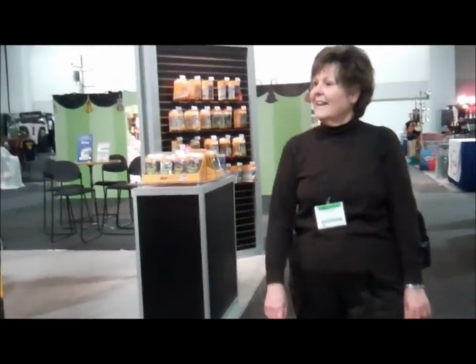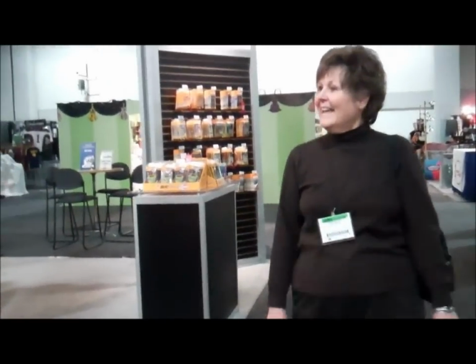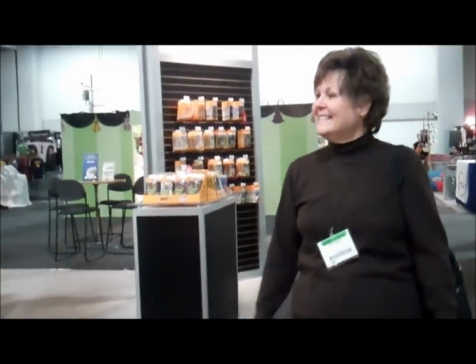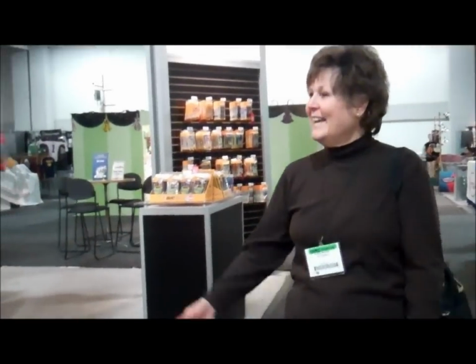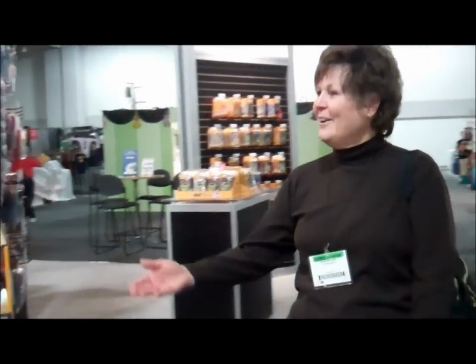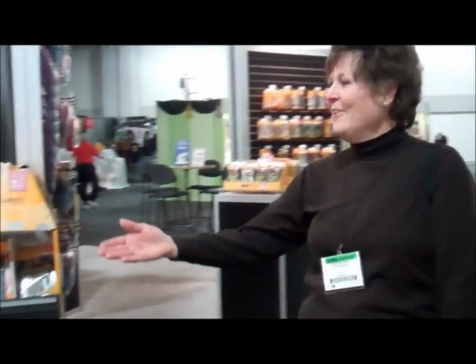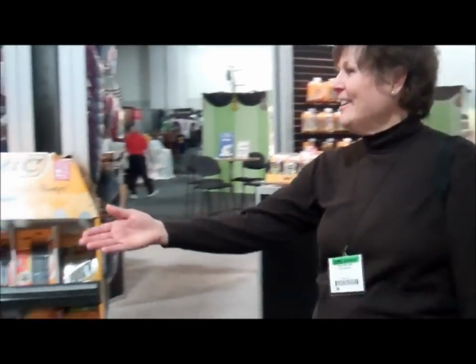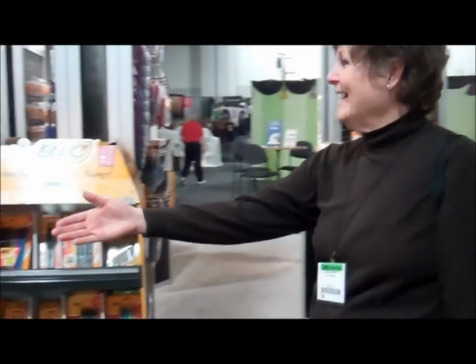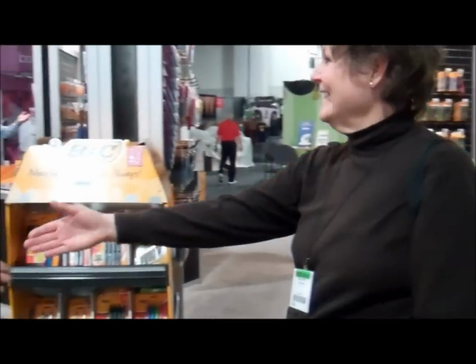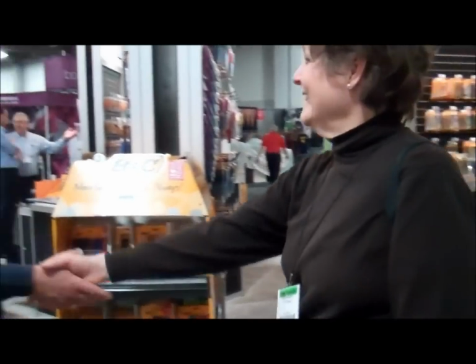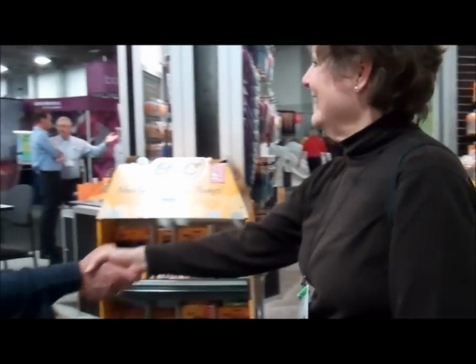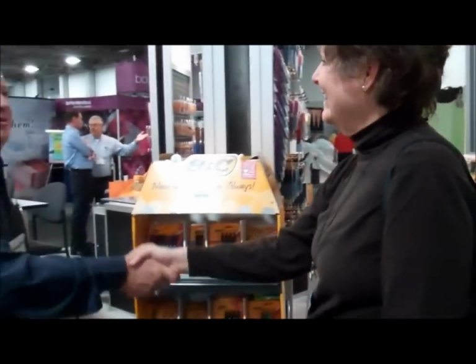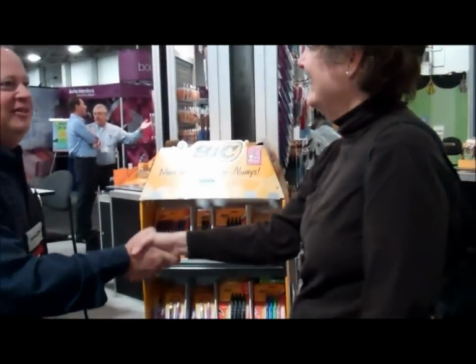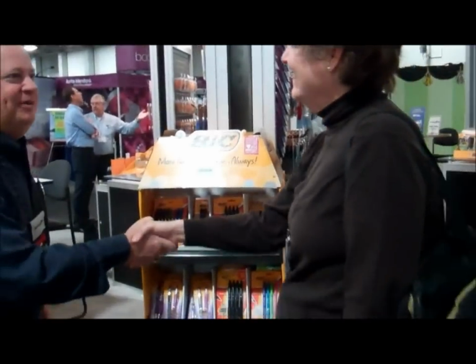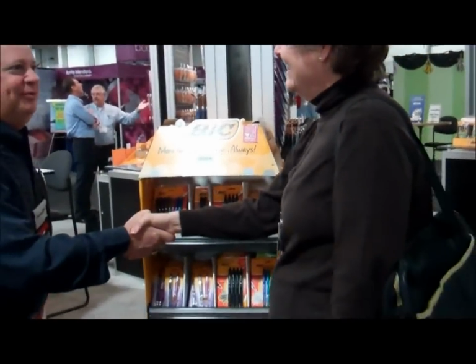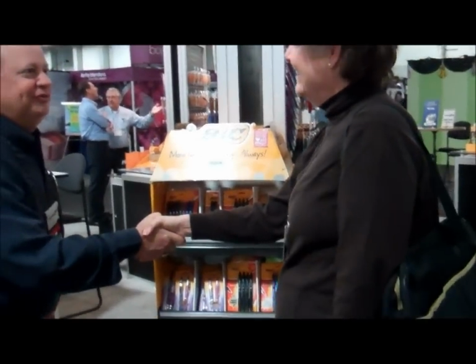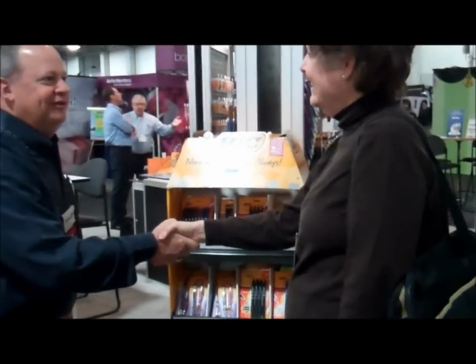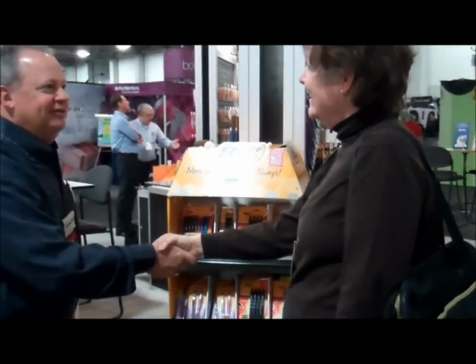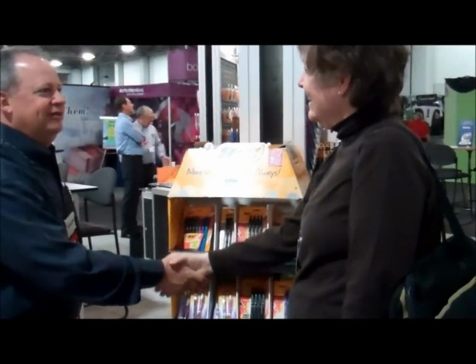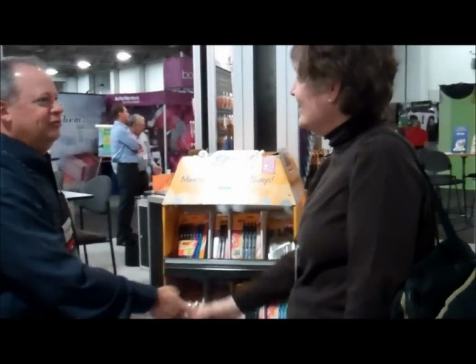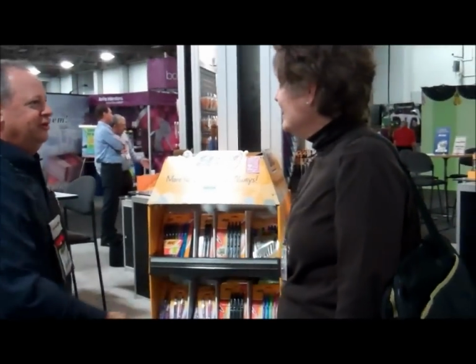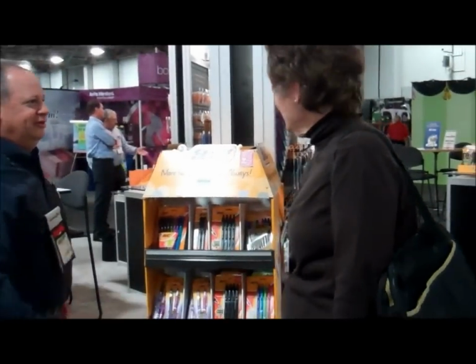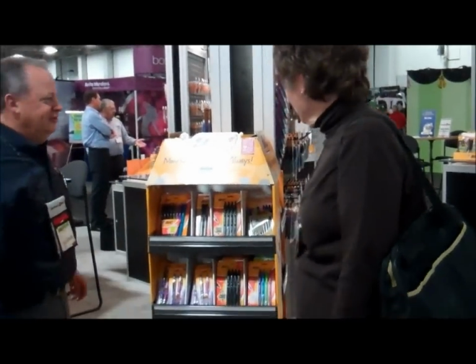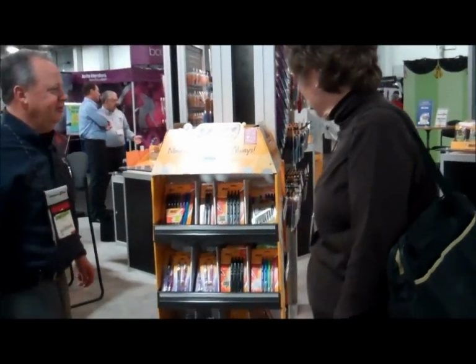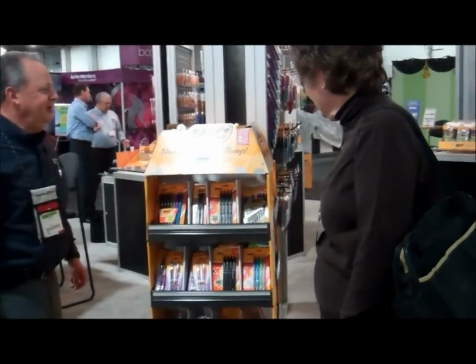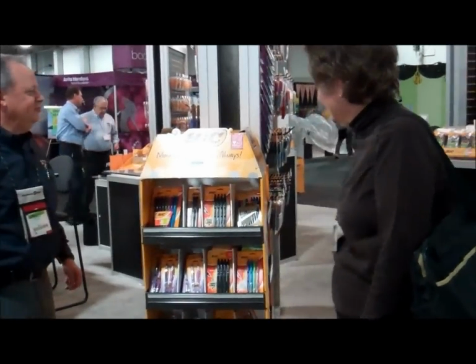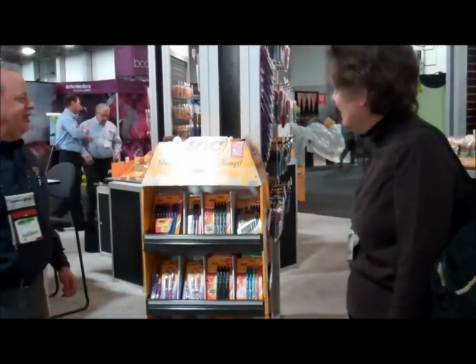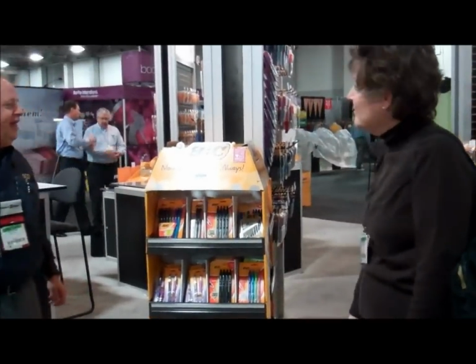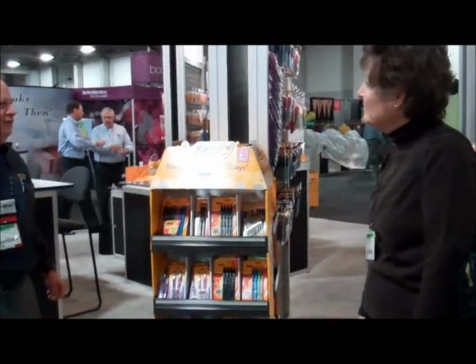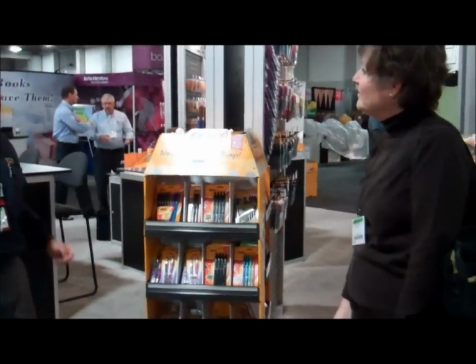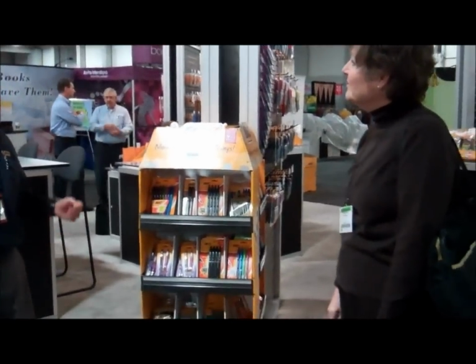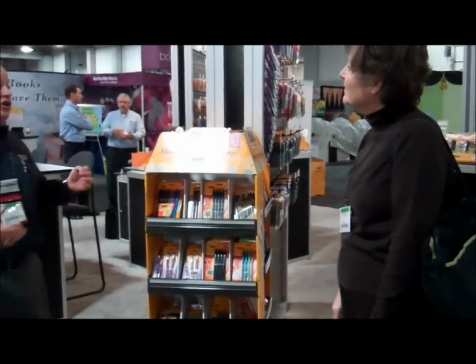Hey Dave, how are ya? Thanks for coming by the BIC booth. Good to see you. Glad to have you here. Let's talk.